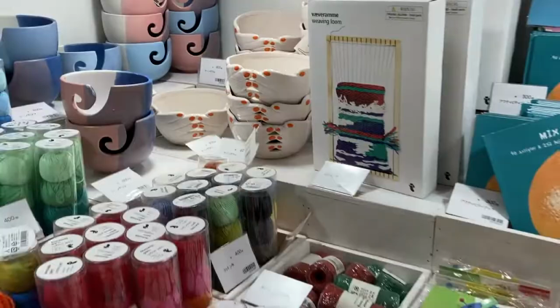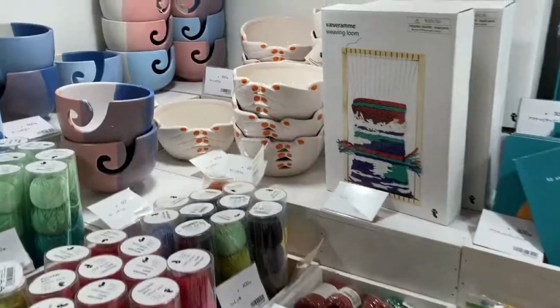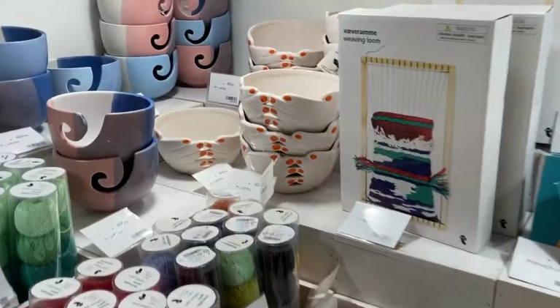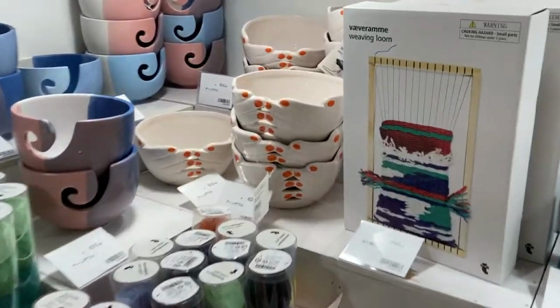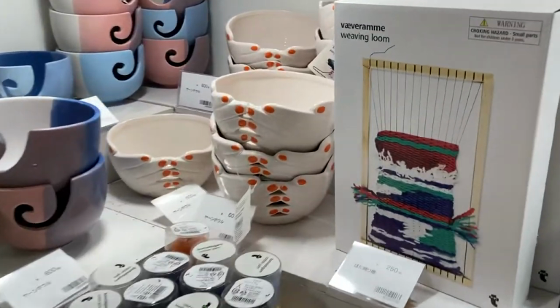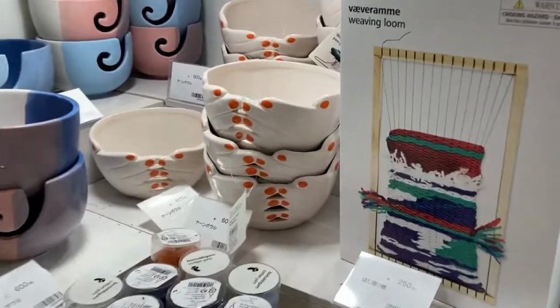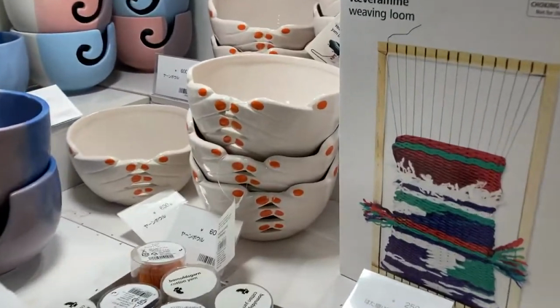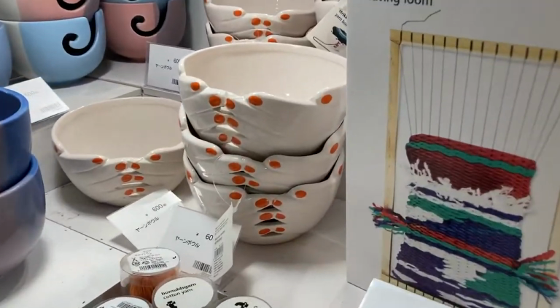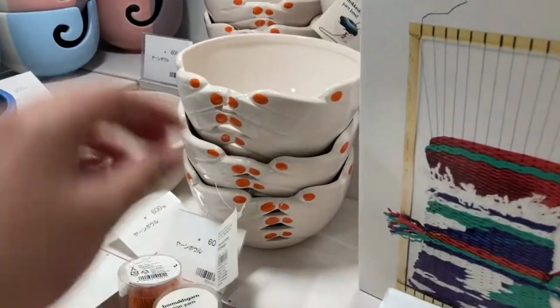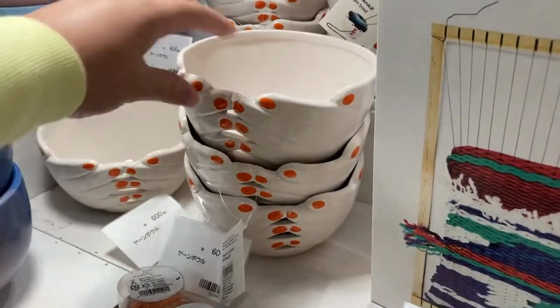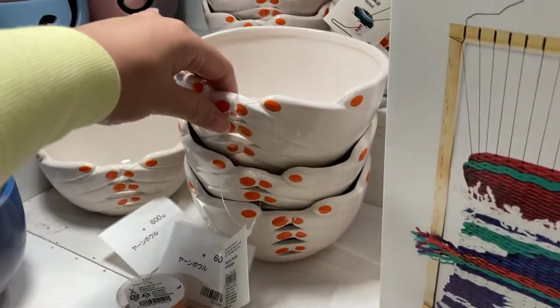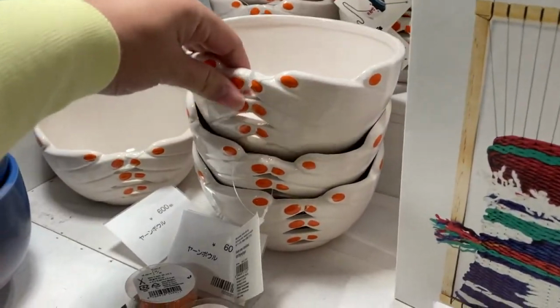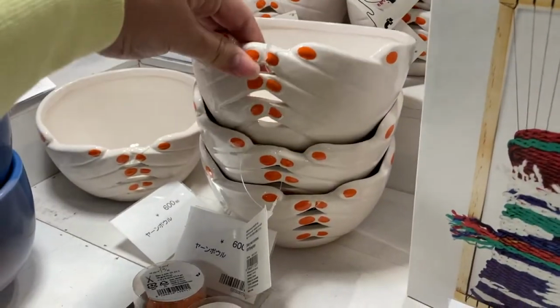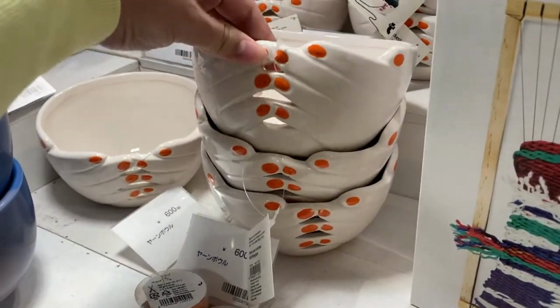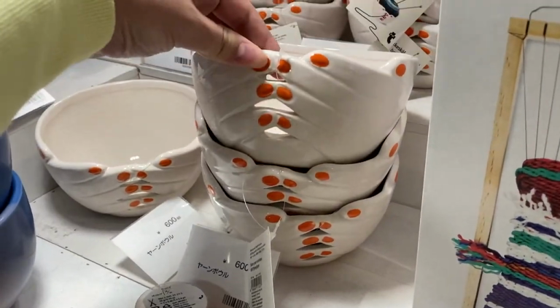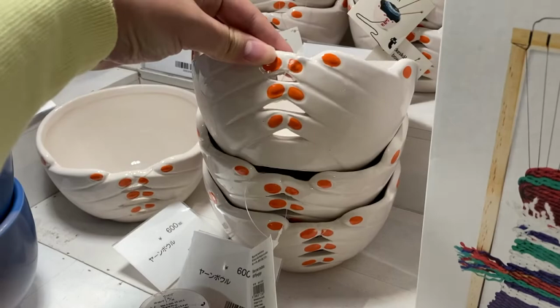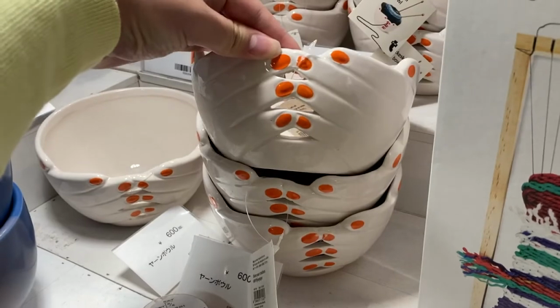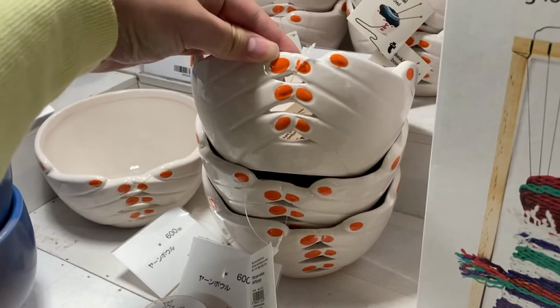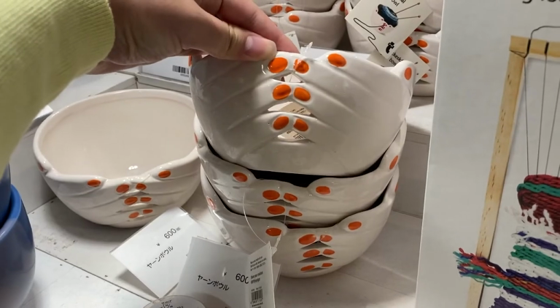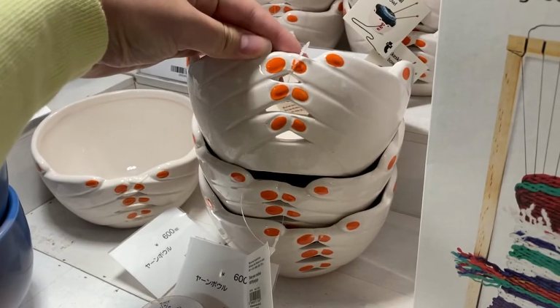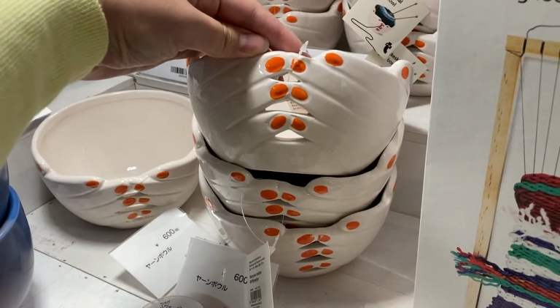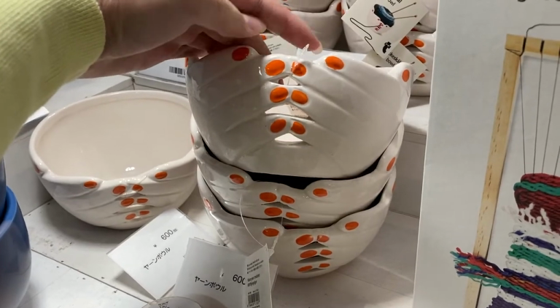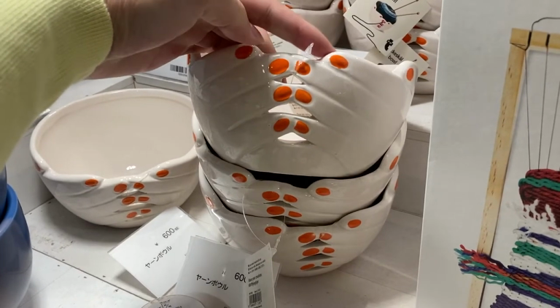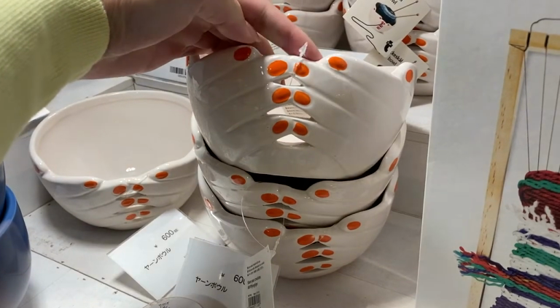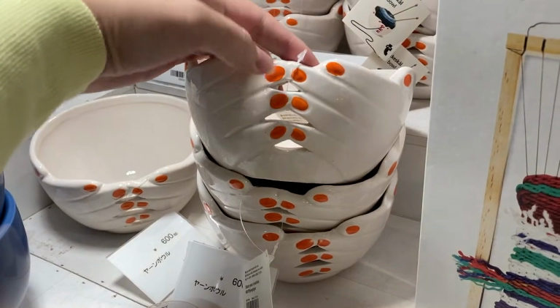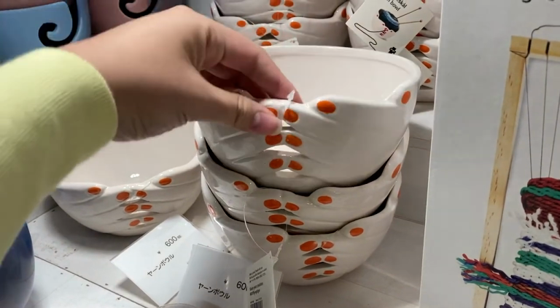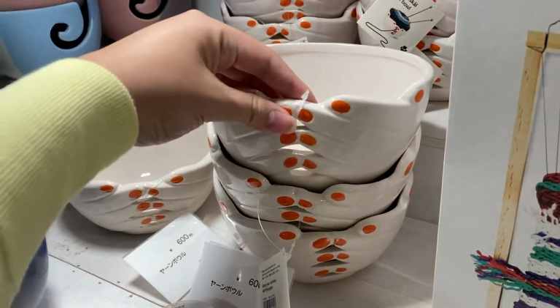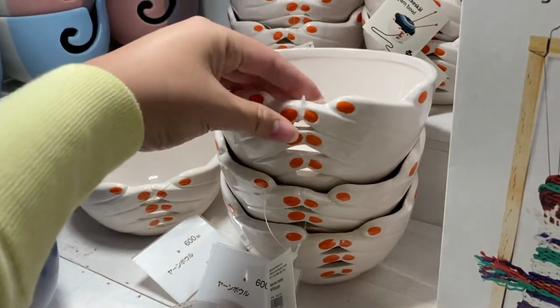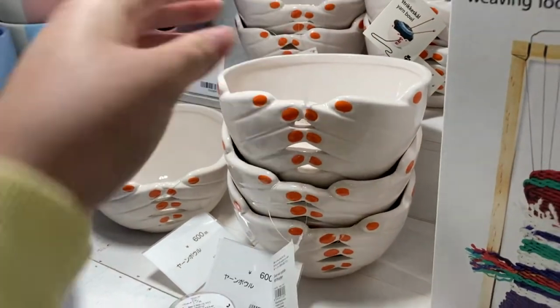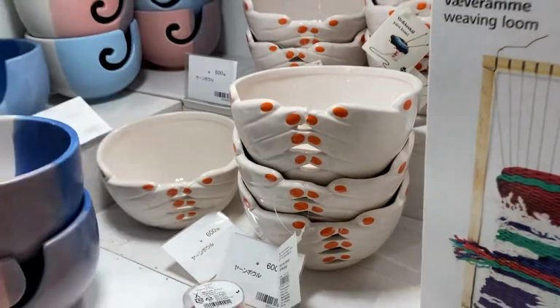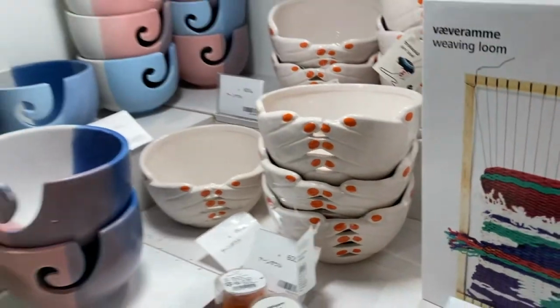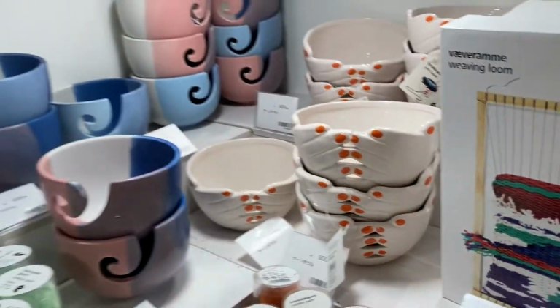And this is a bowl with like these two hands. I thought this was really cool. And it's wearing nail polish.